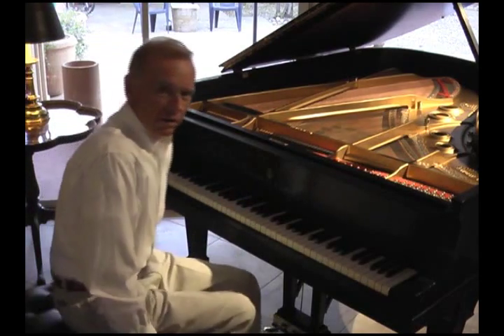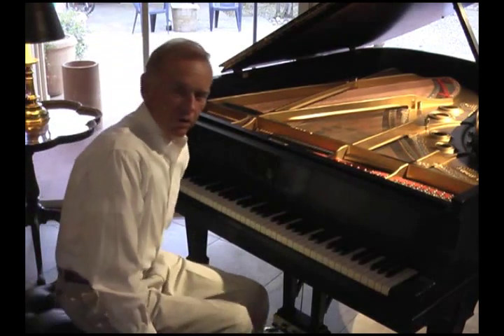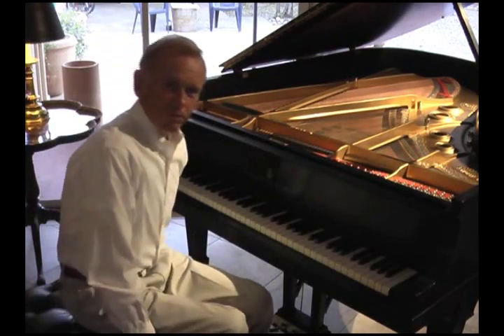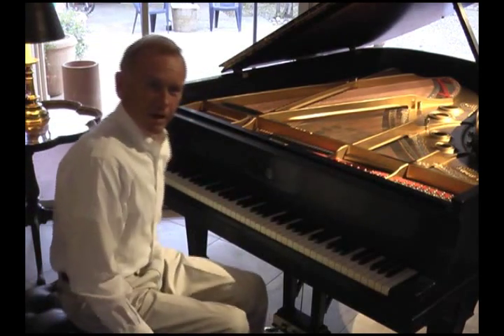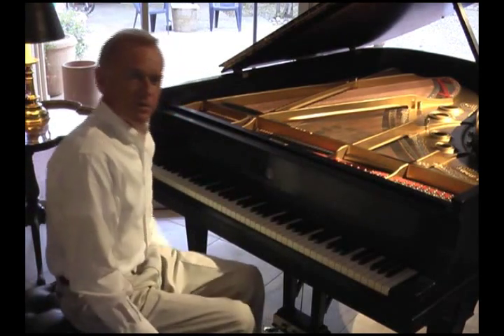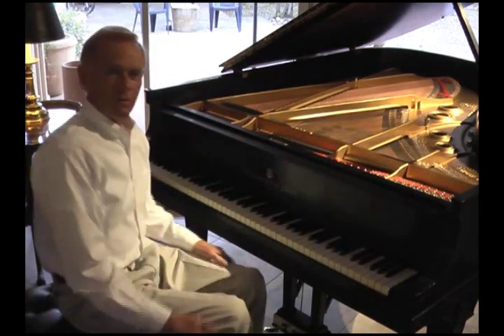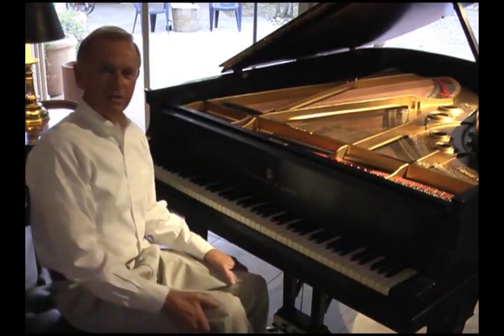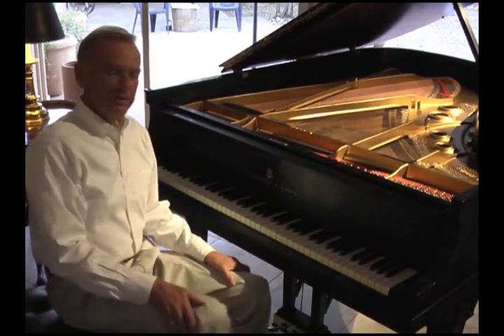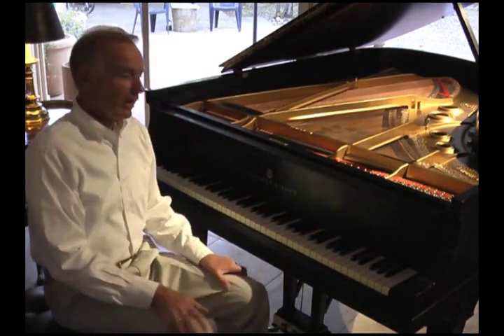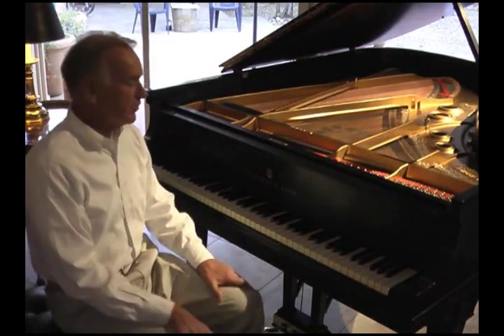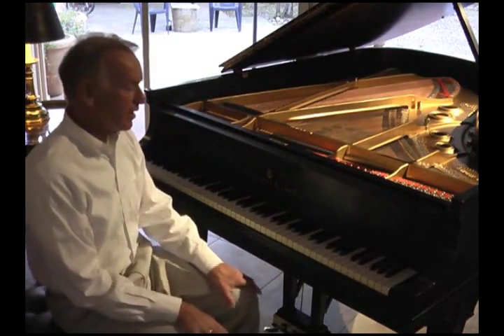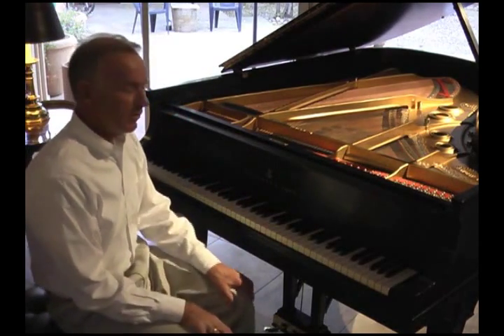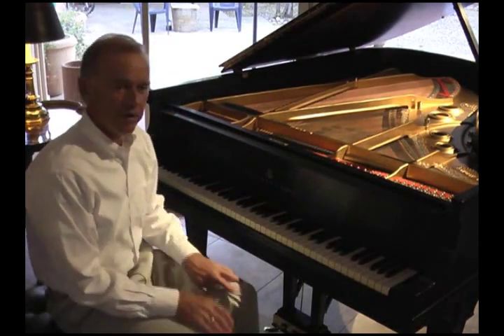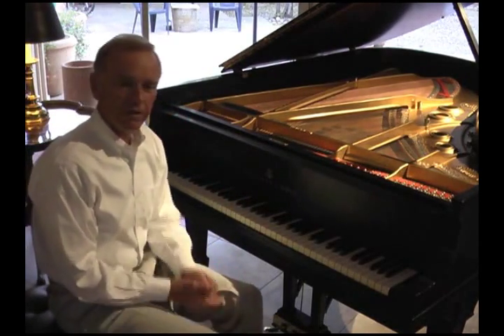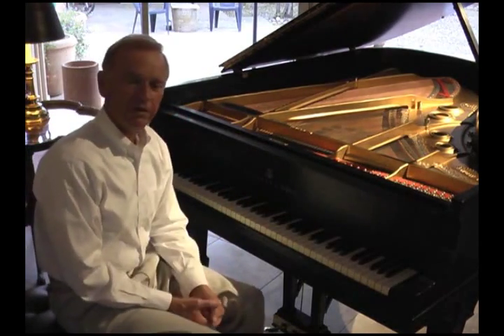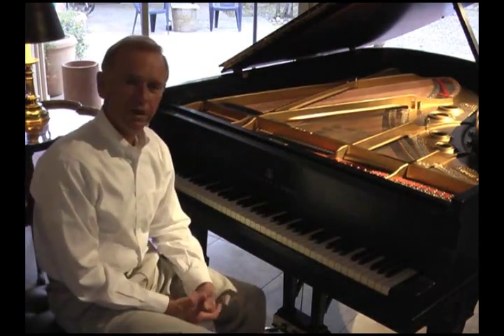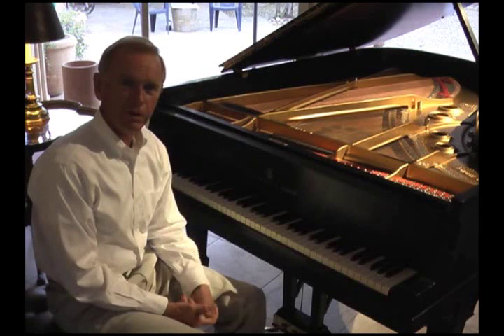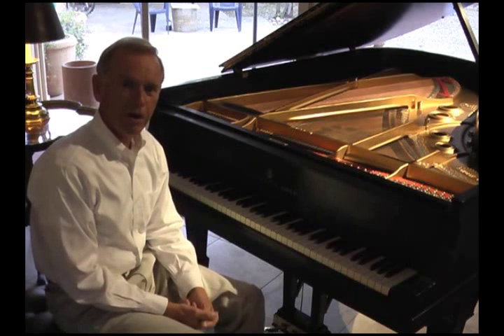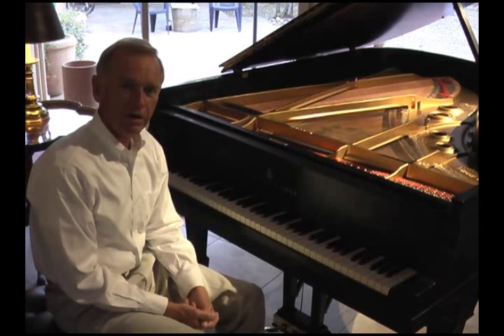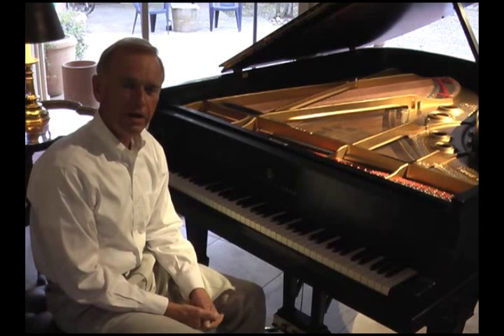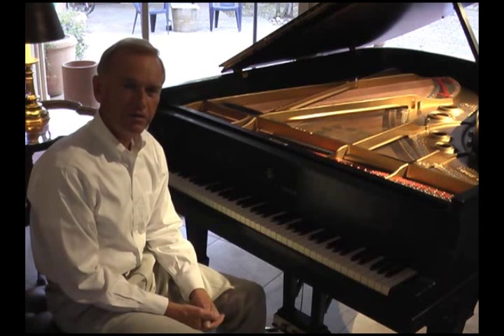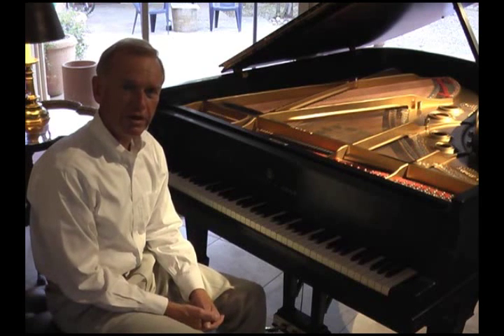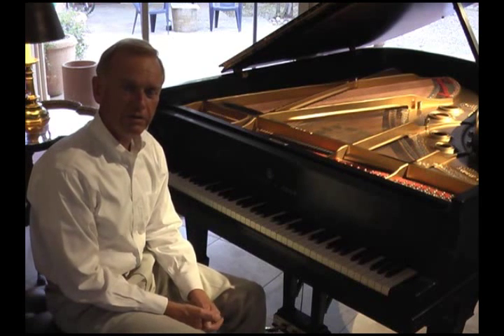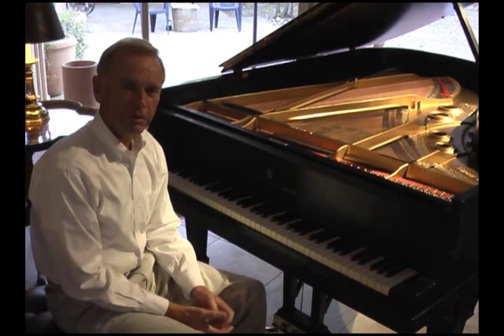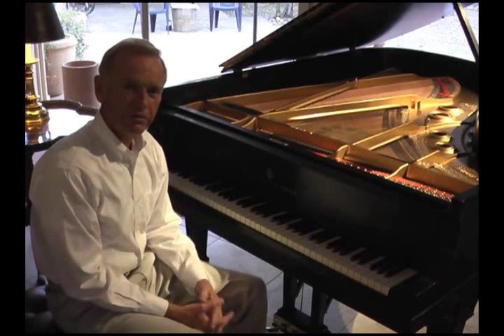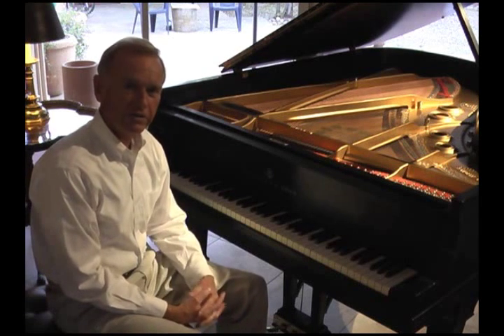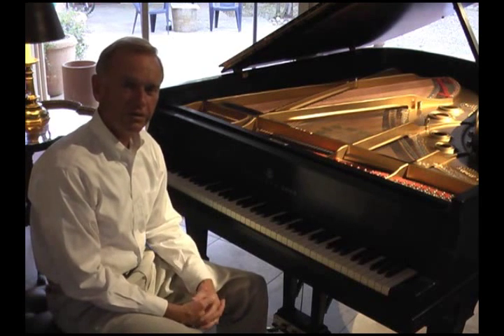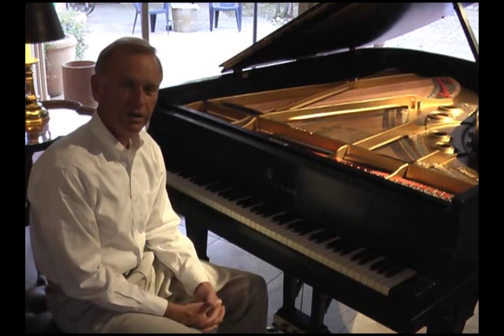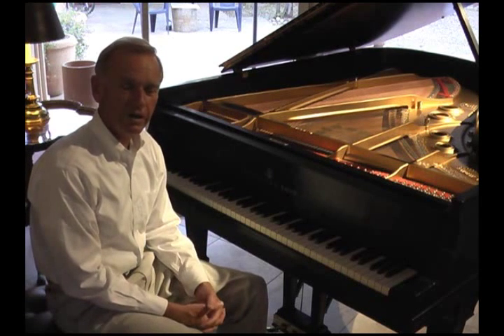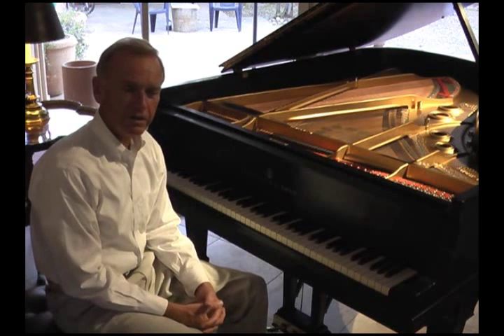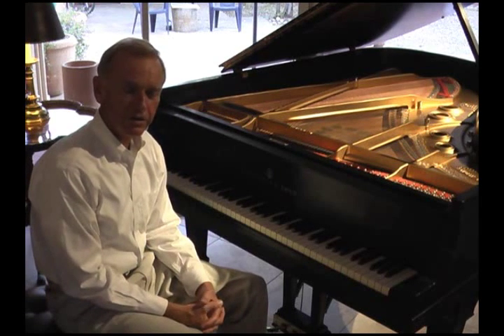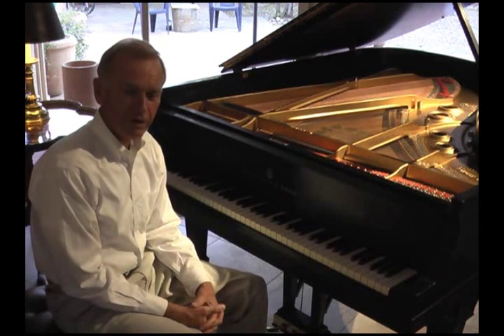Hello, I'm Tom Watson, and I'm seated in front of a Steinway Model A3 that was manufactured in the year 1935.